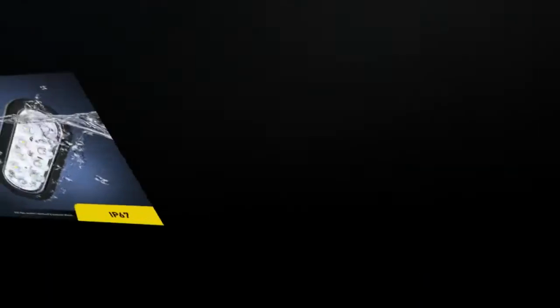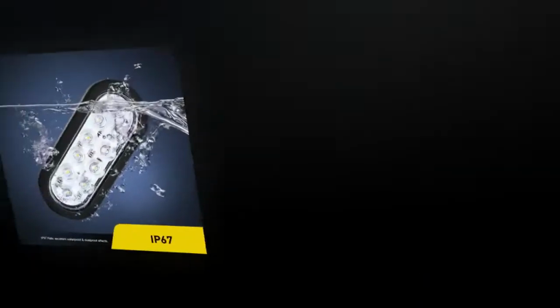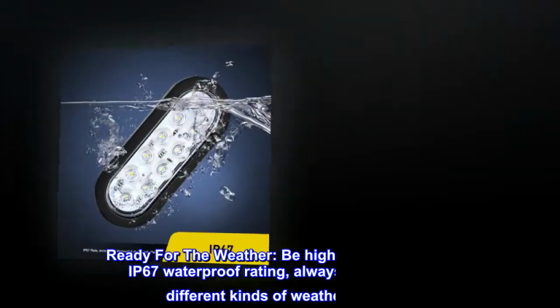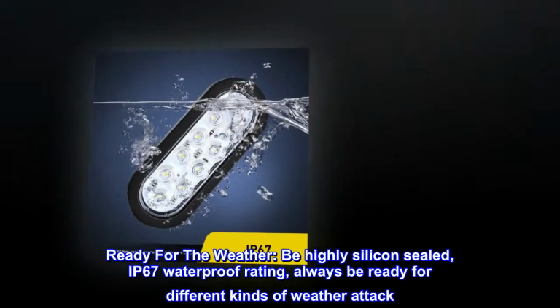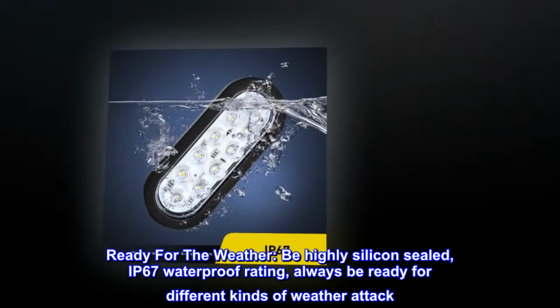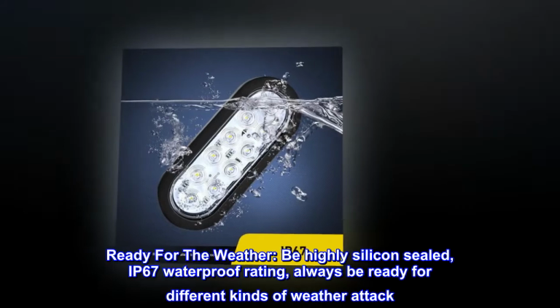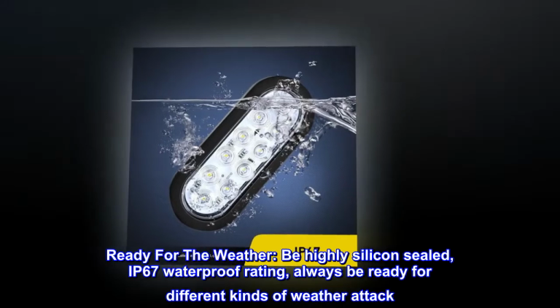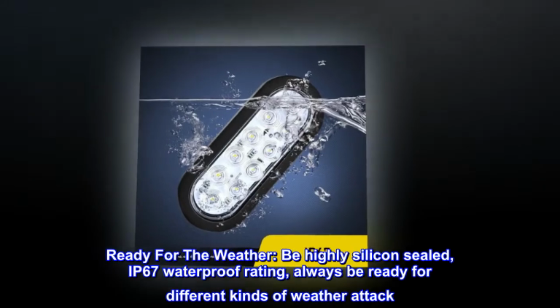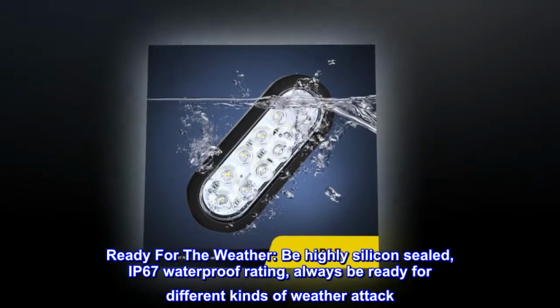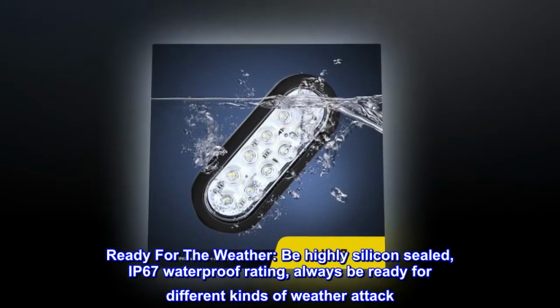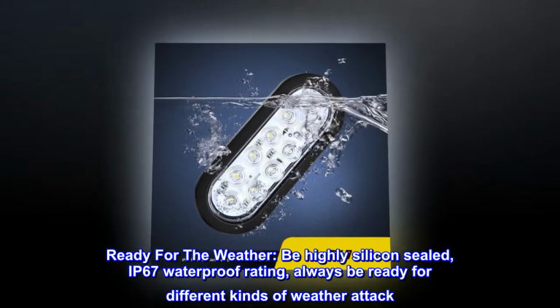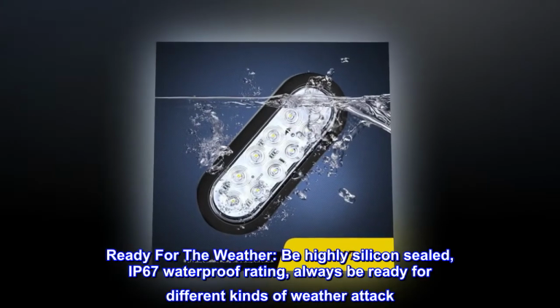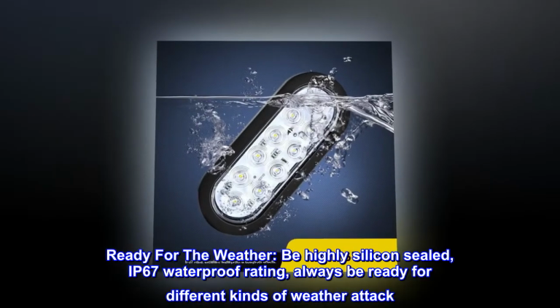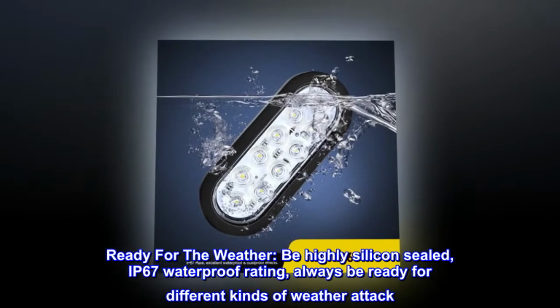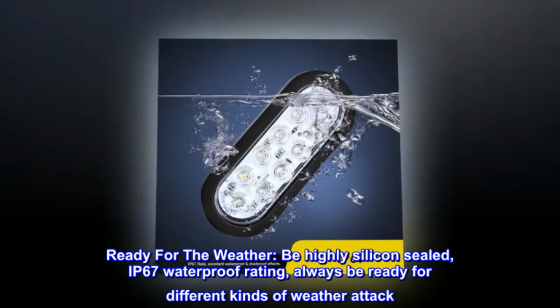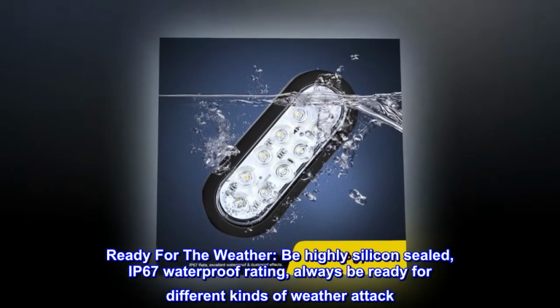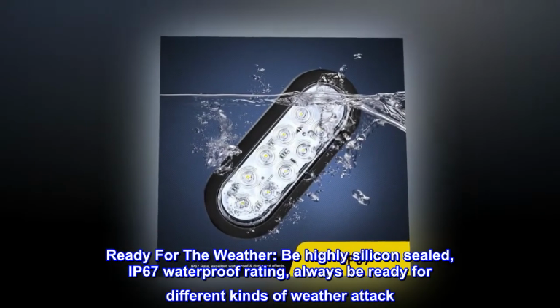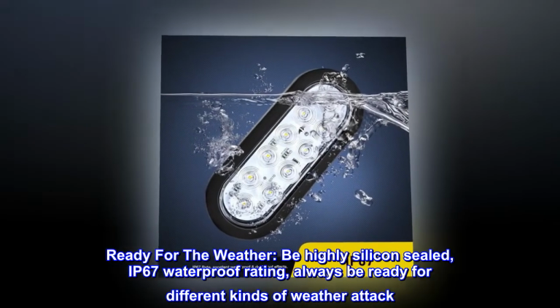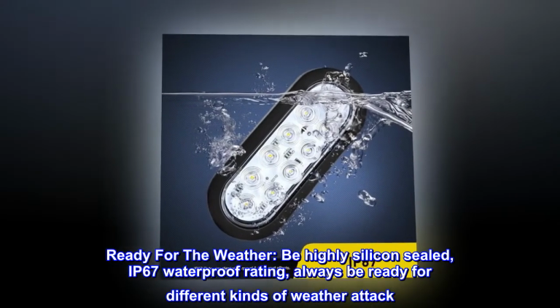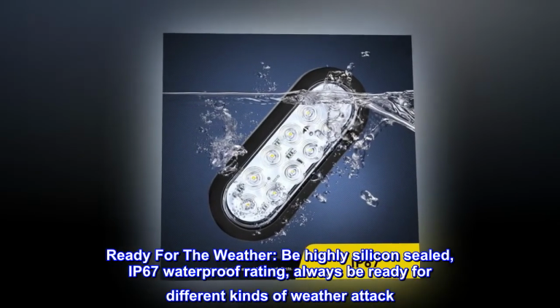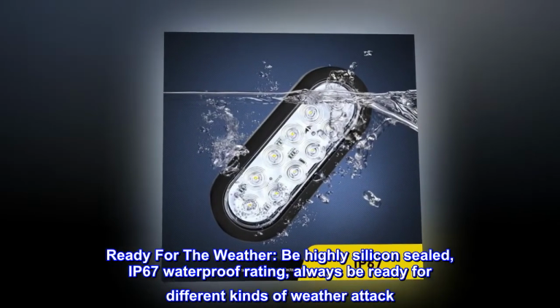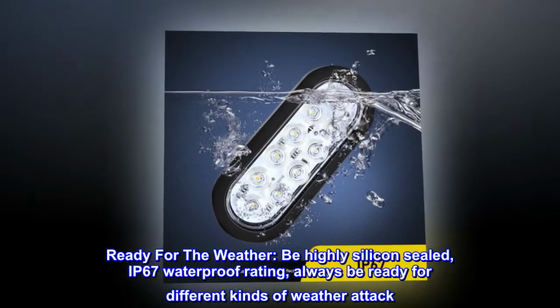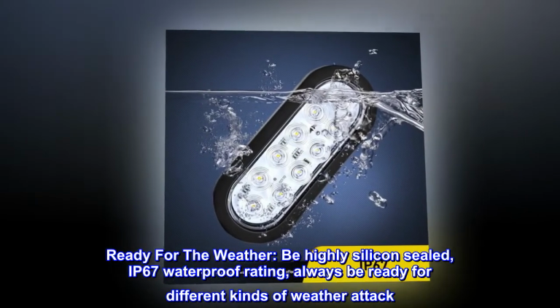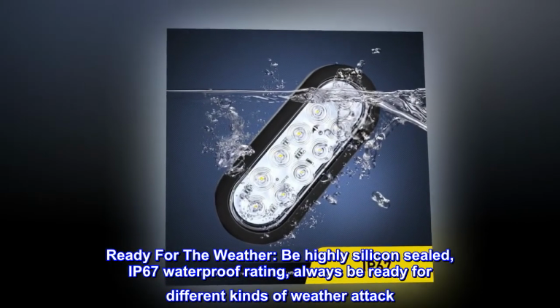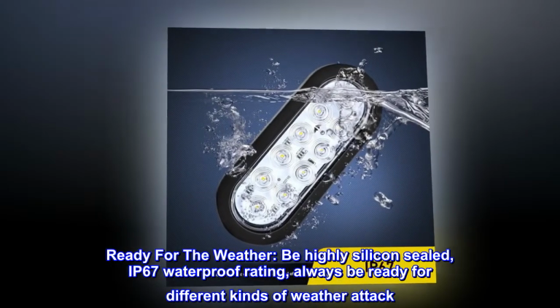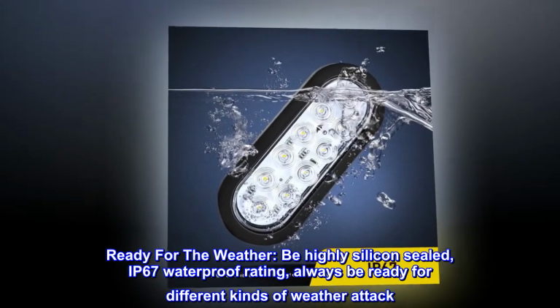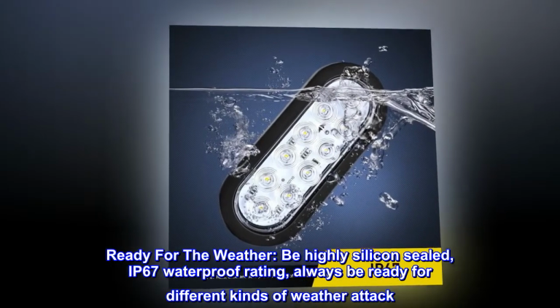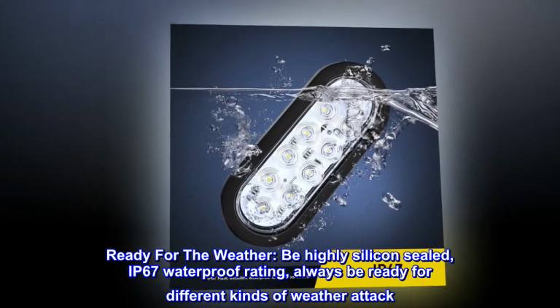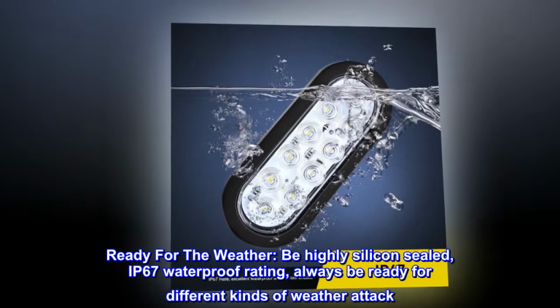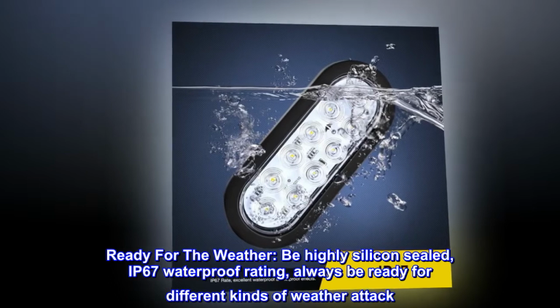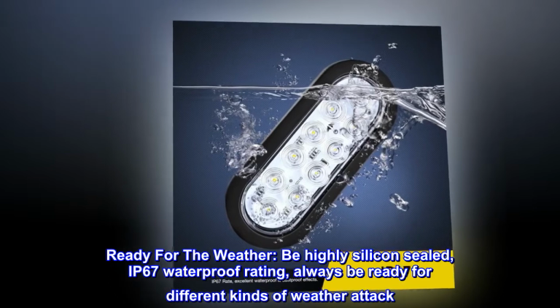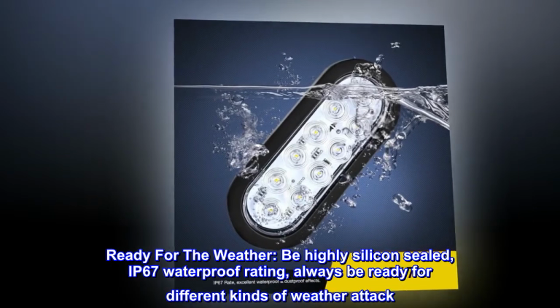Ready for the weather — highly silicon-sealed with an IP67 waterproof rating, always ready for different kinds of weather attacks.